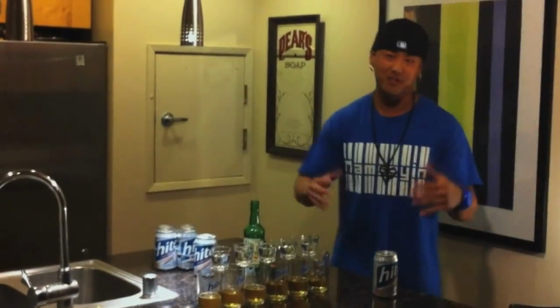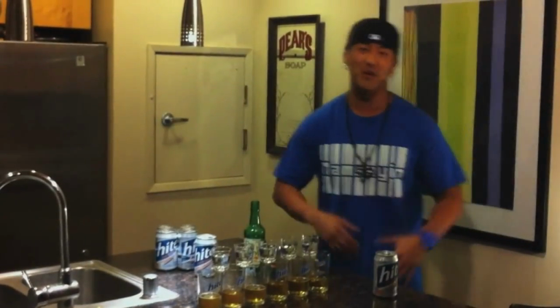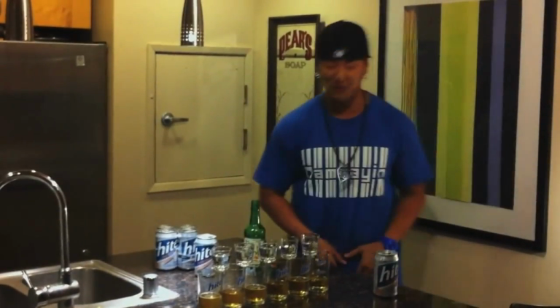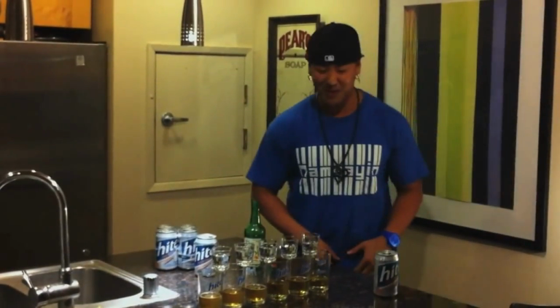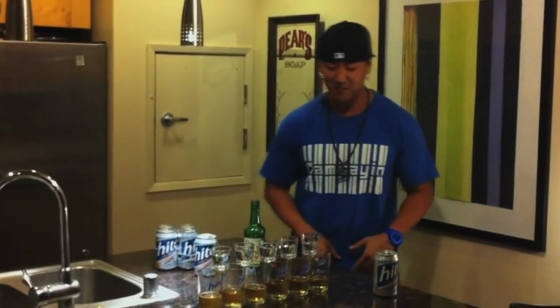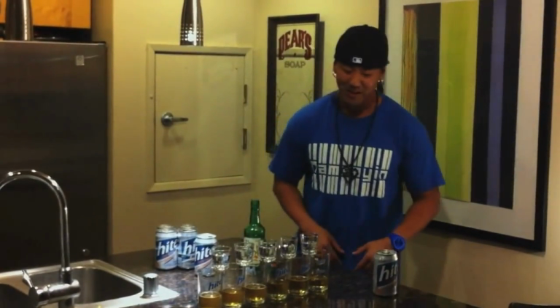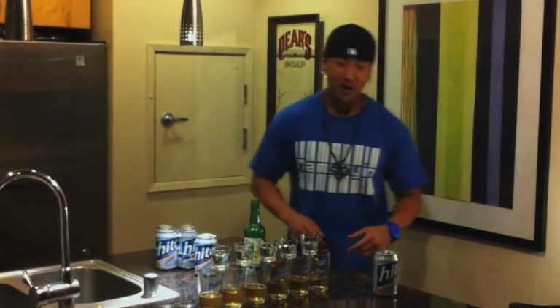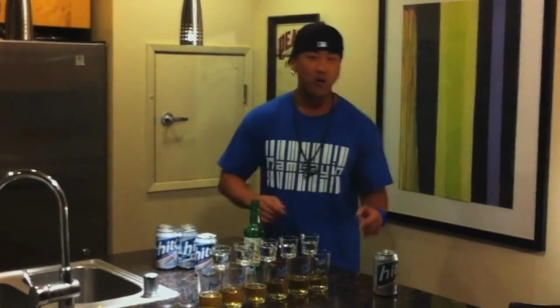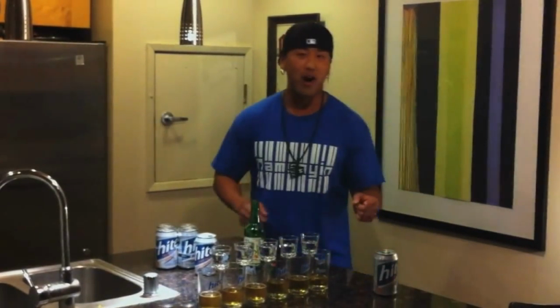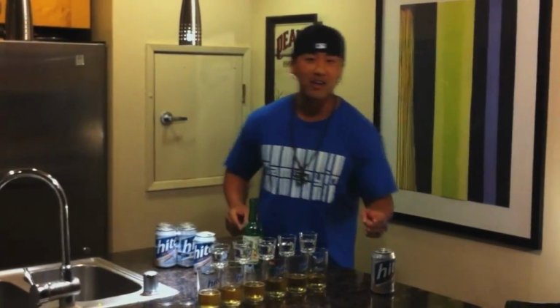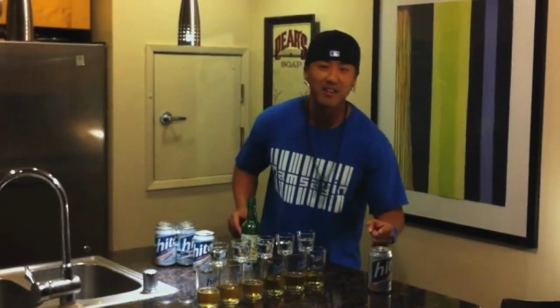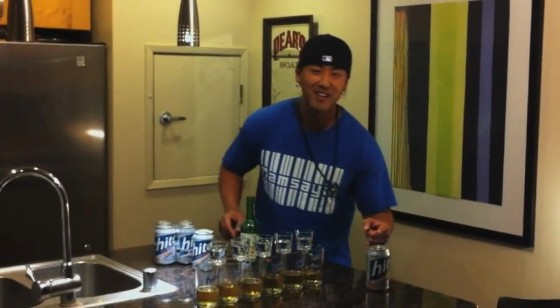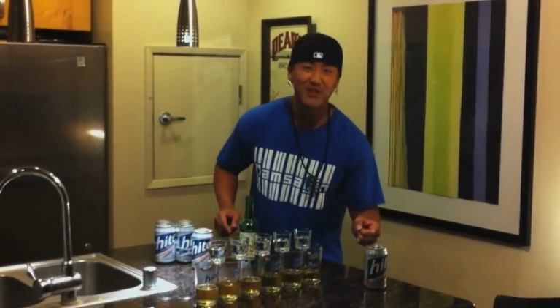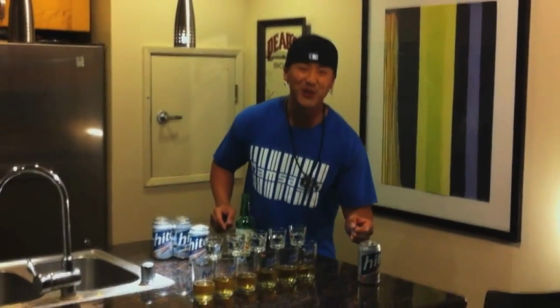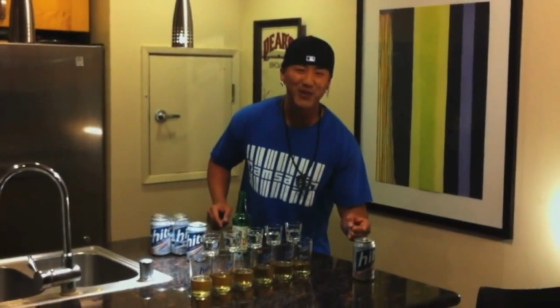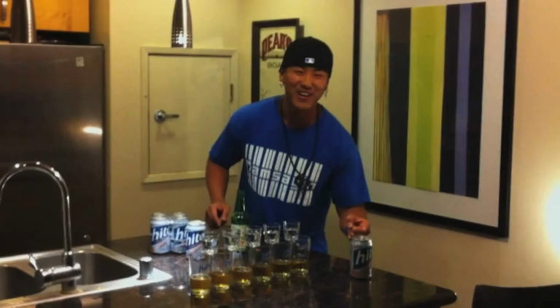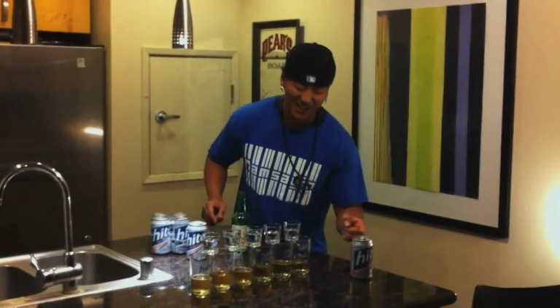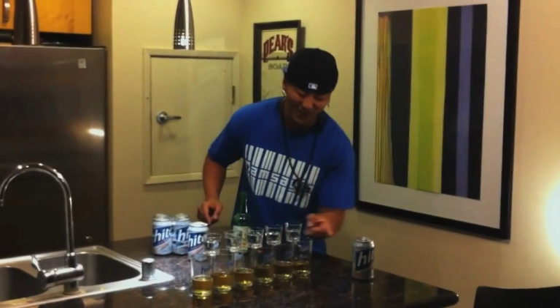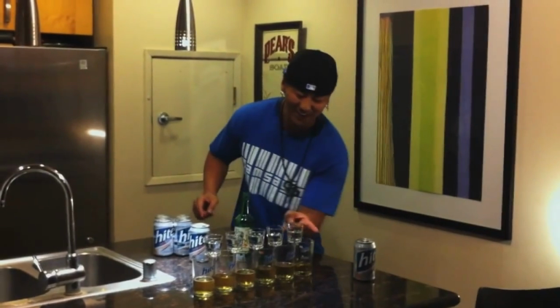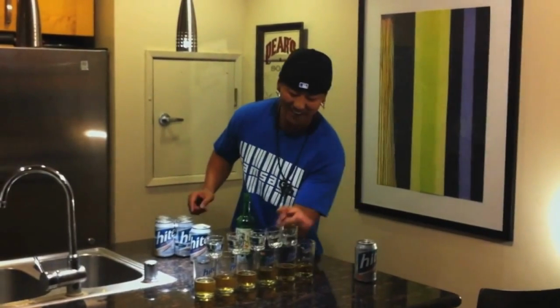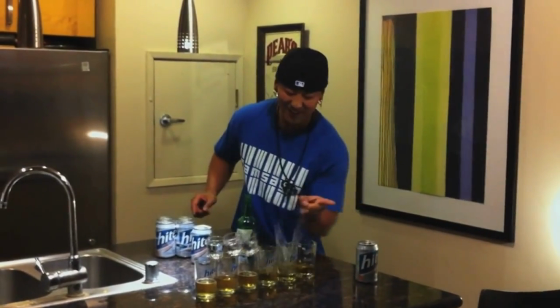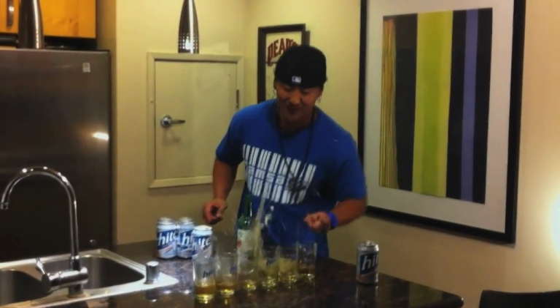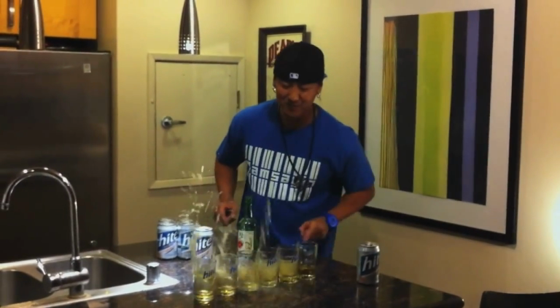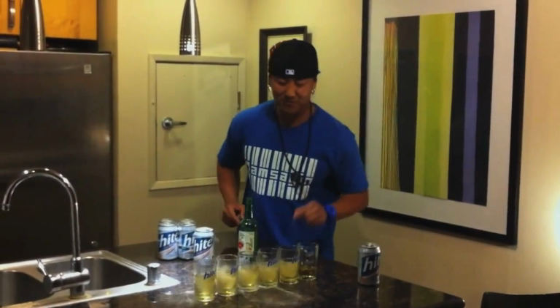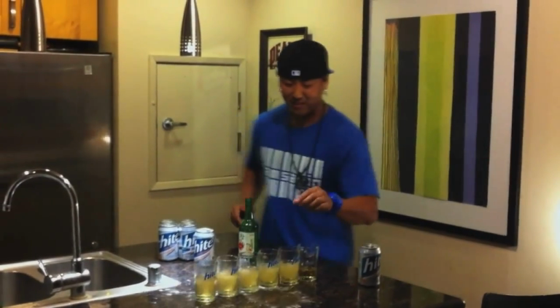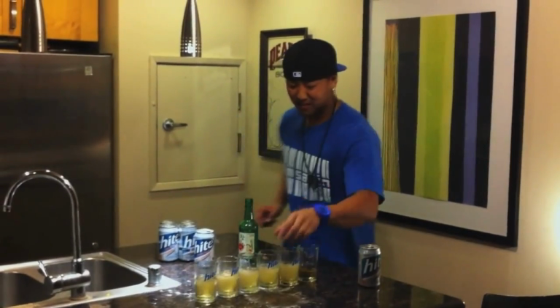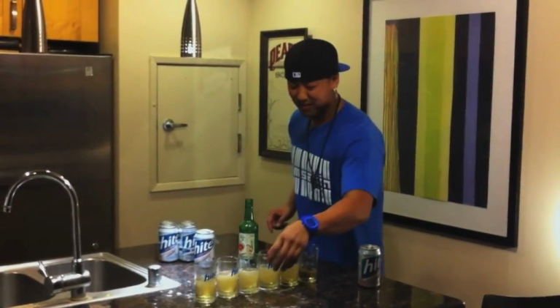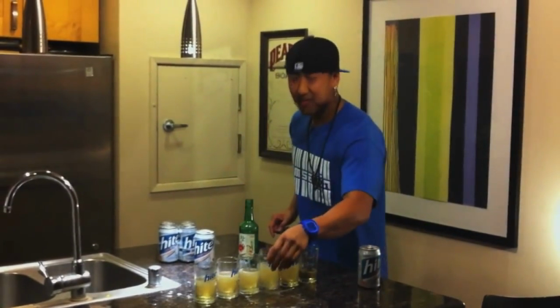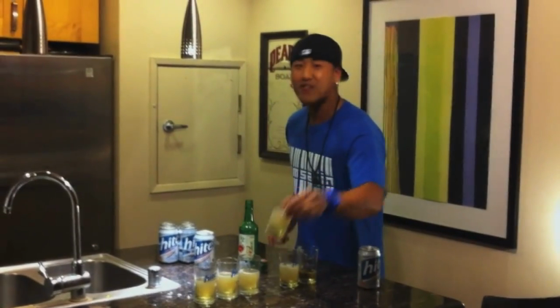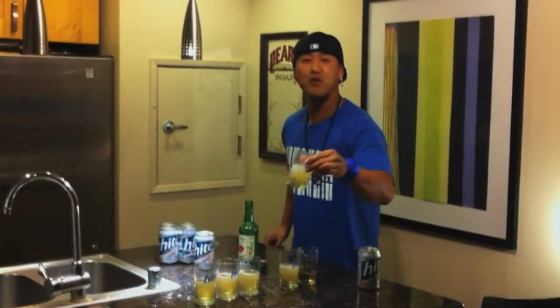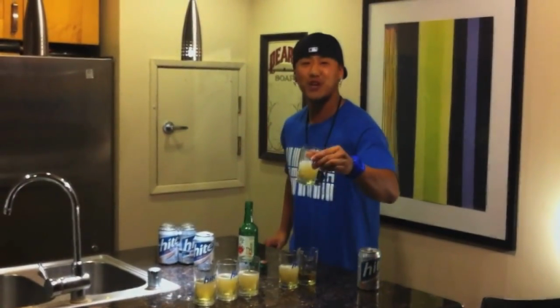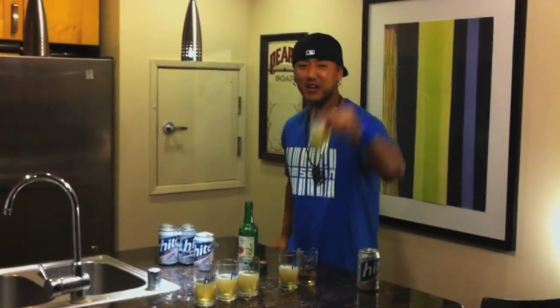So this is how it goes. One, two, three. That's the Soul Train.